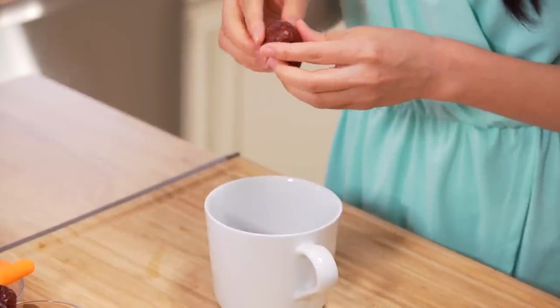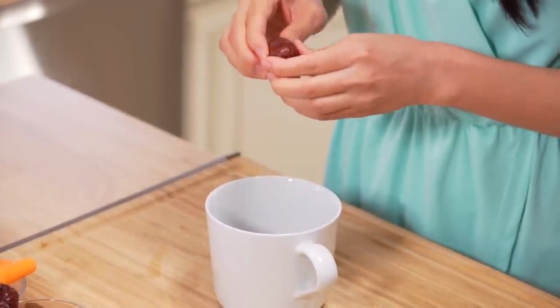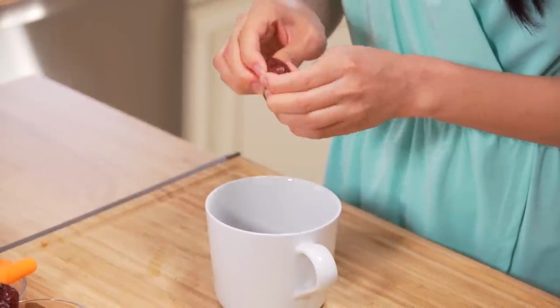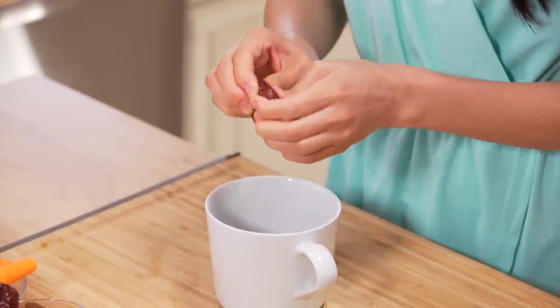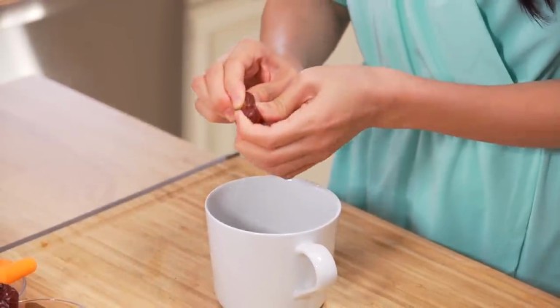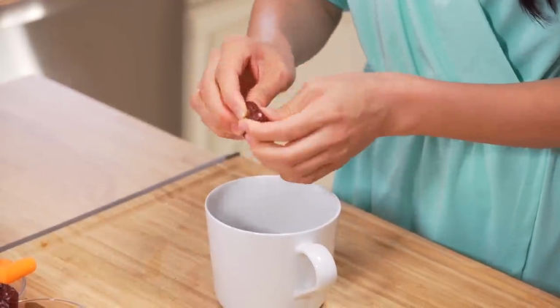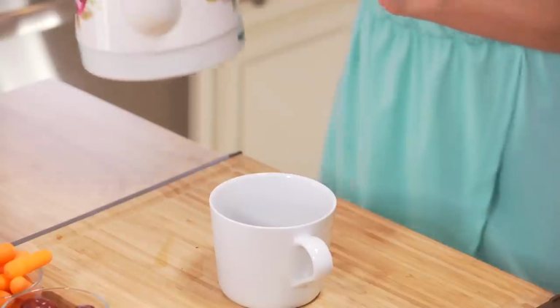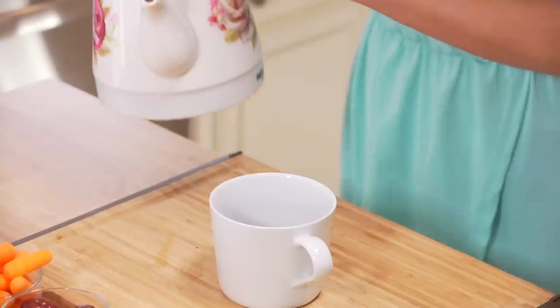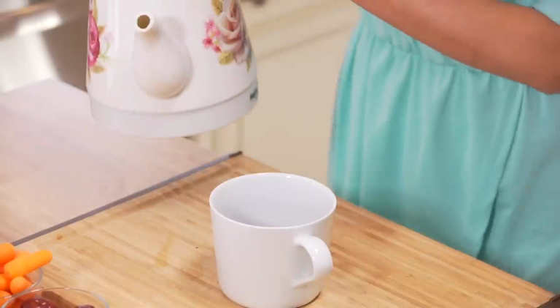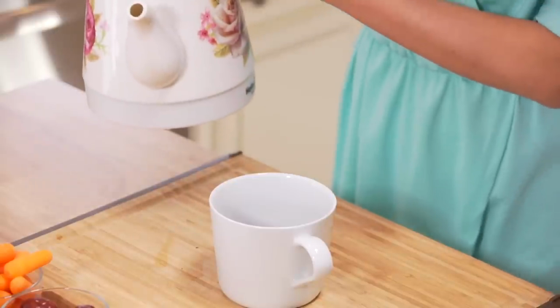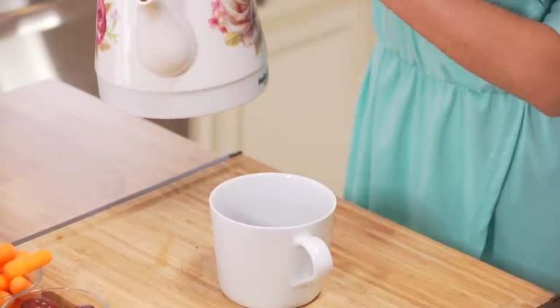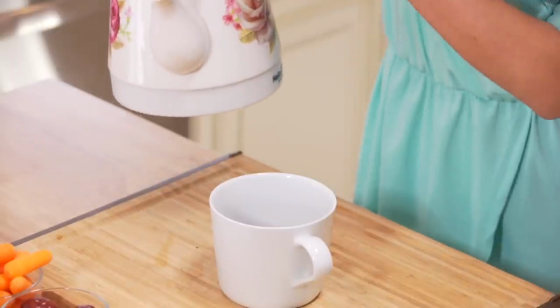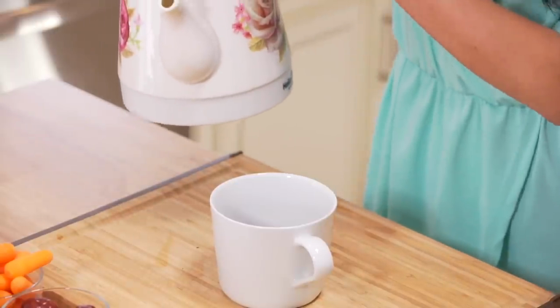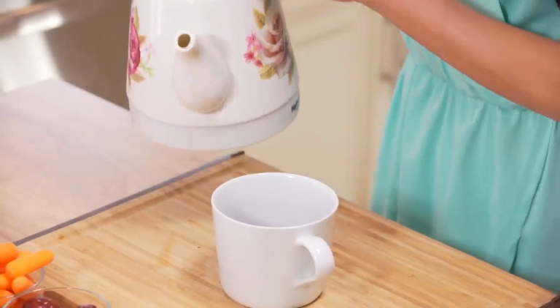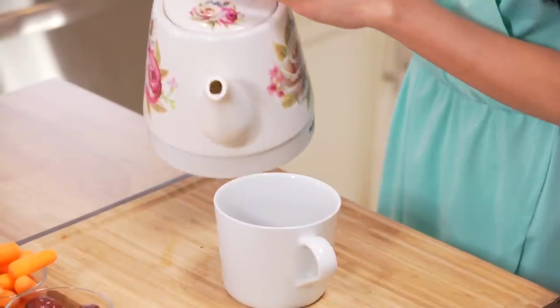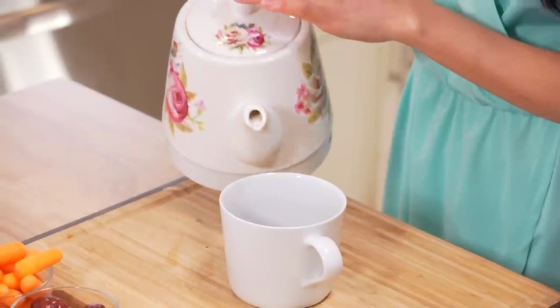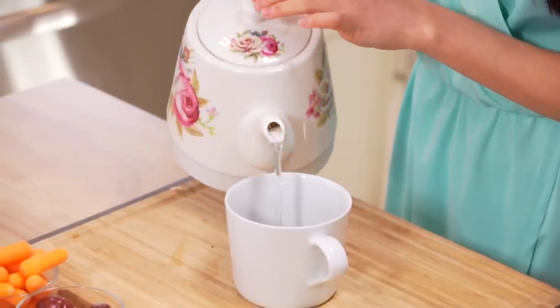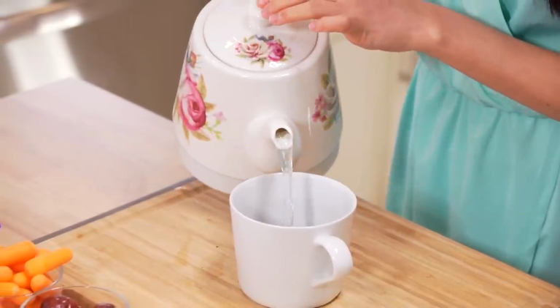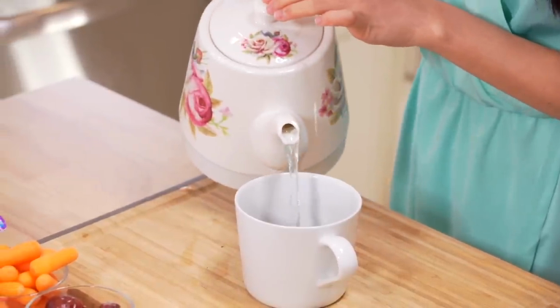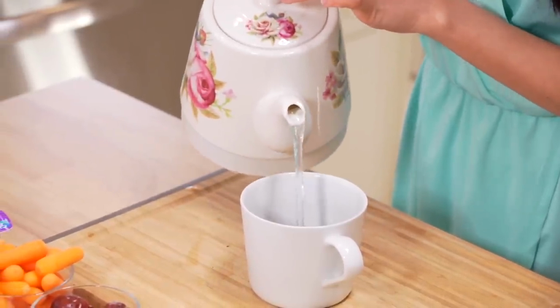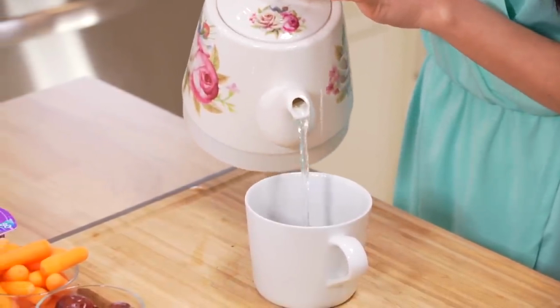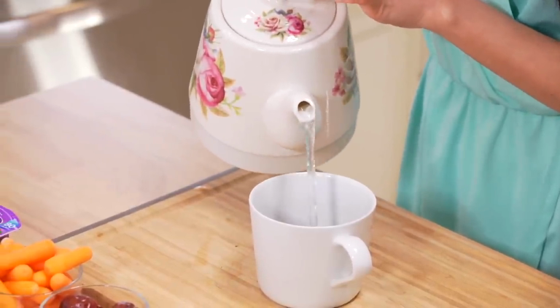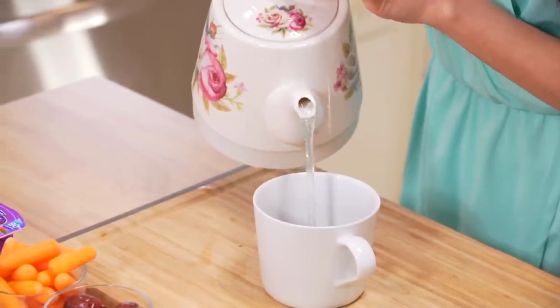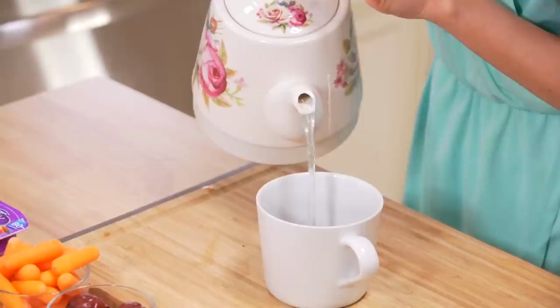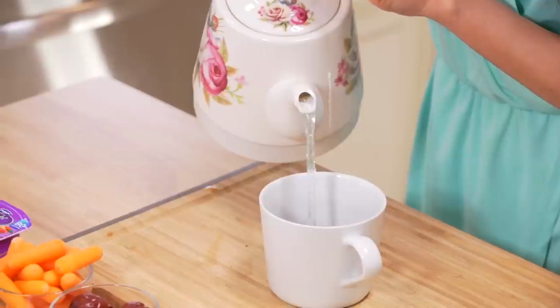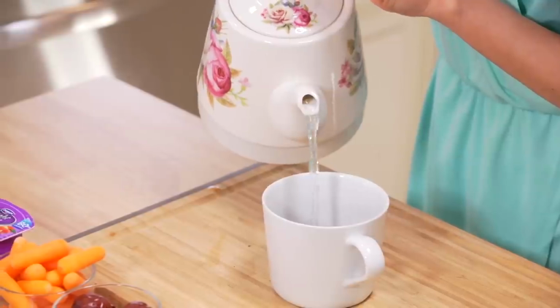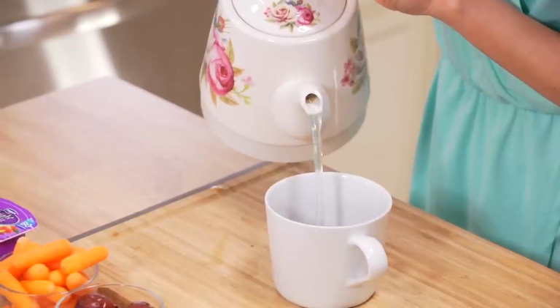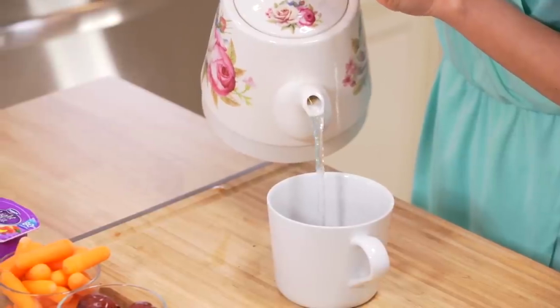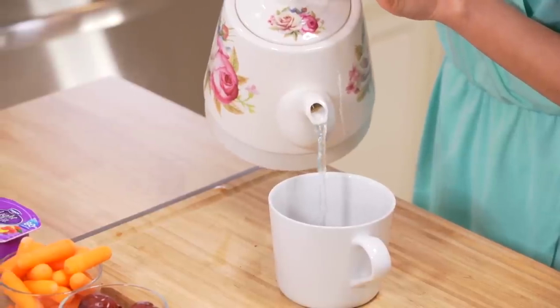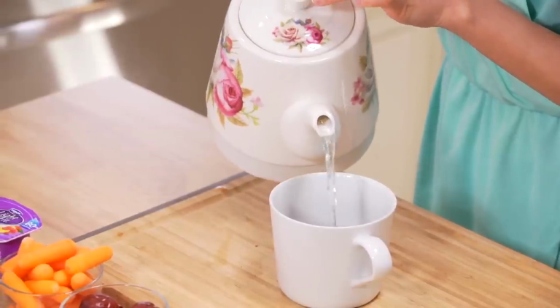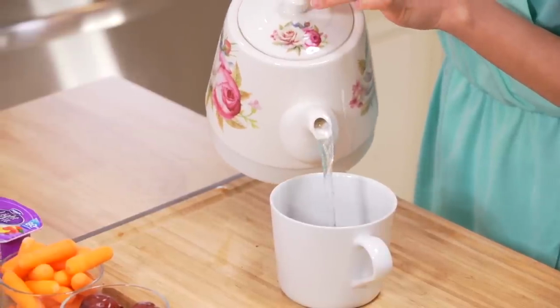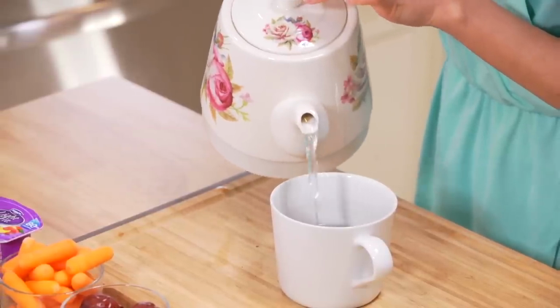Here's how to prepare red dates: slice or tear the red dates in half, put them in a cup, add boiling water, and steep for five minutes.